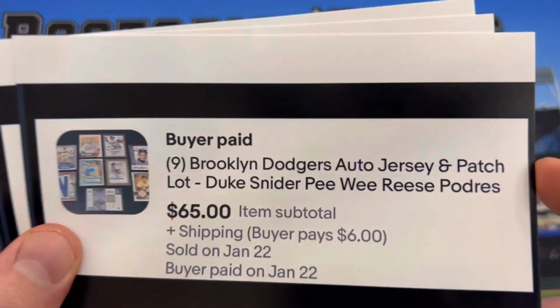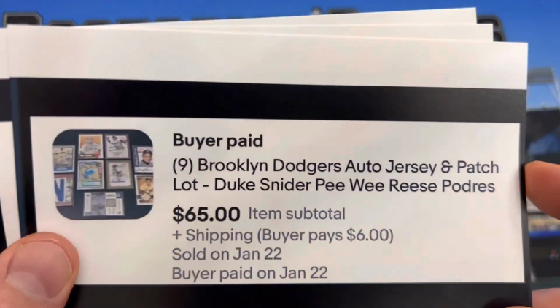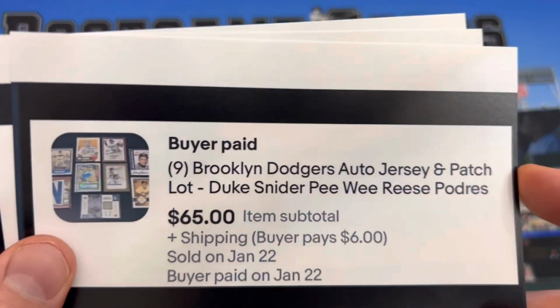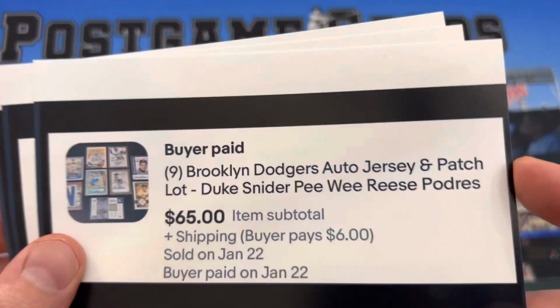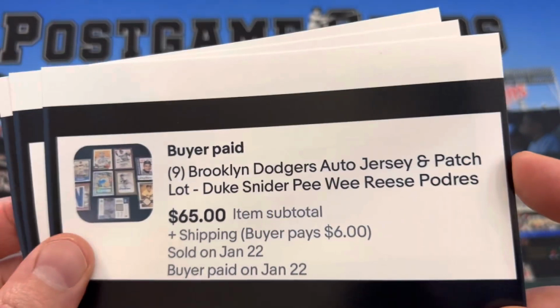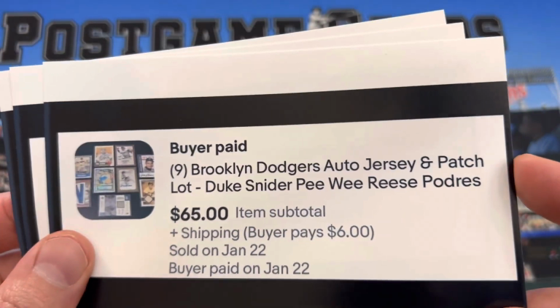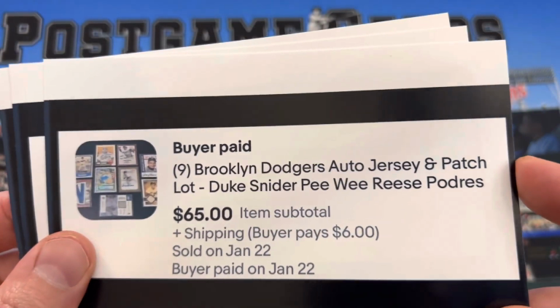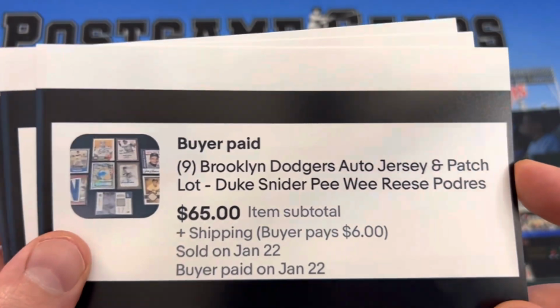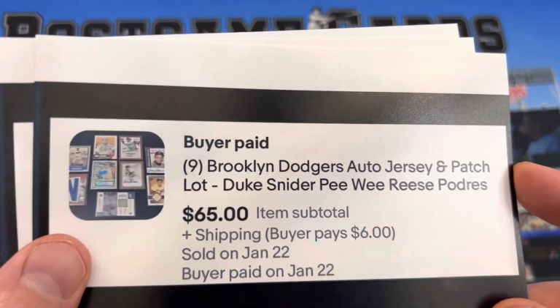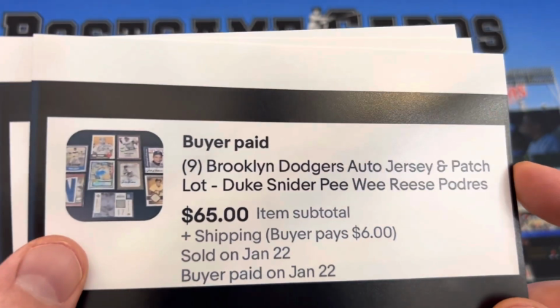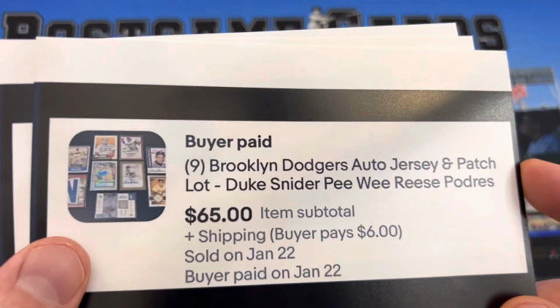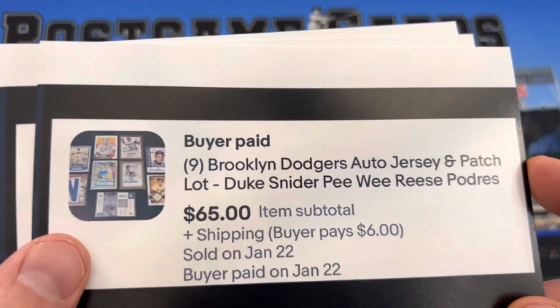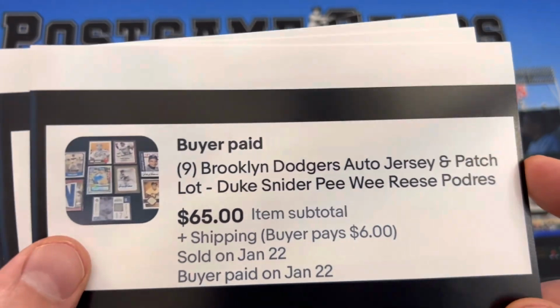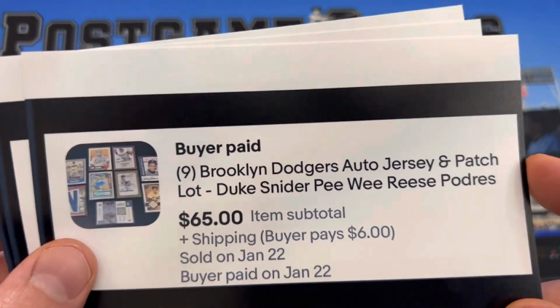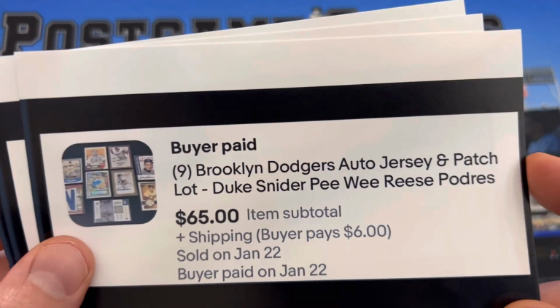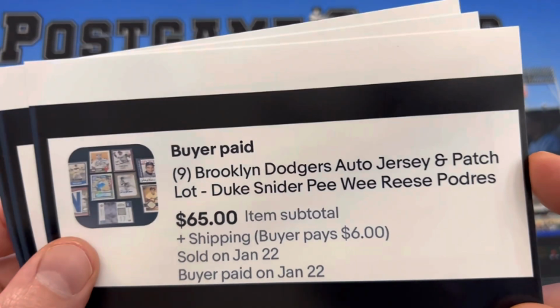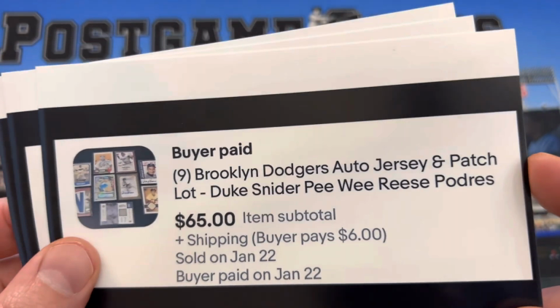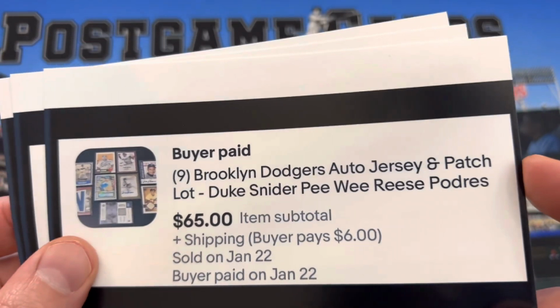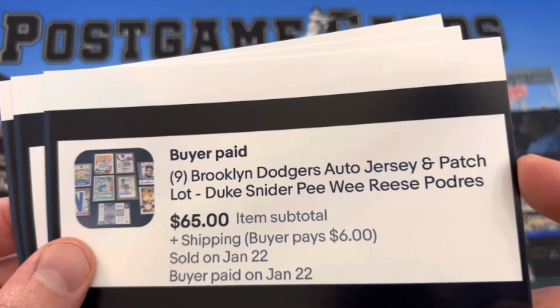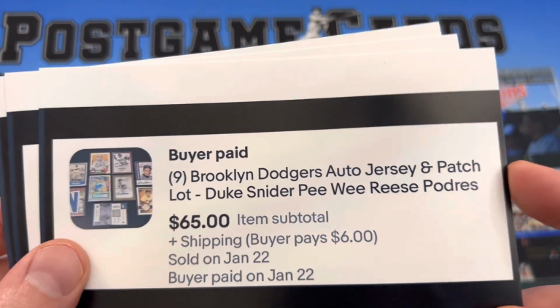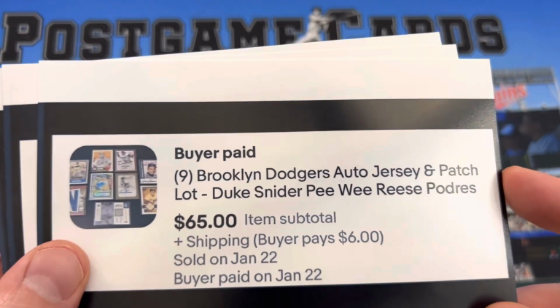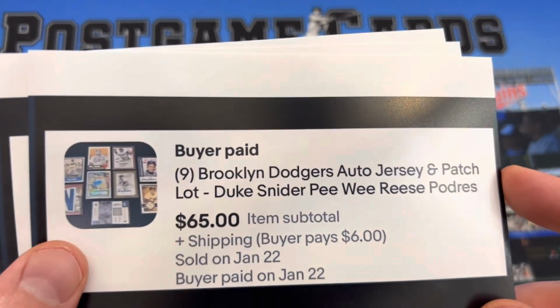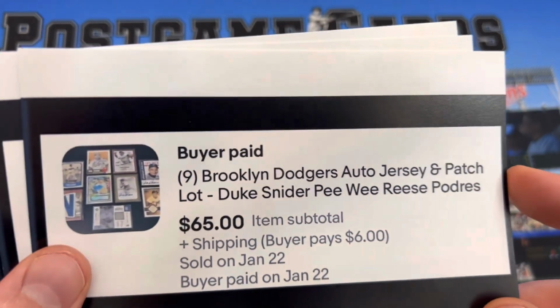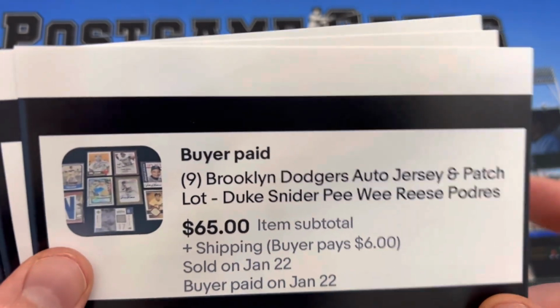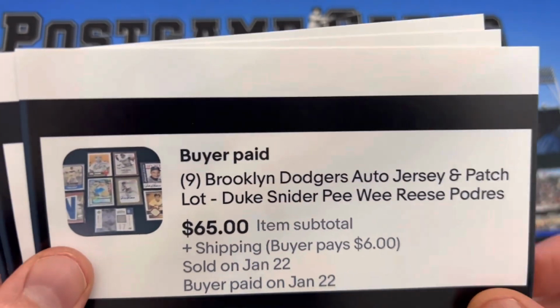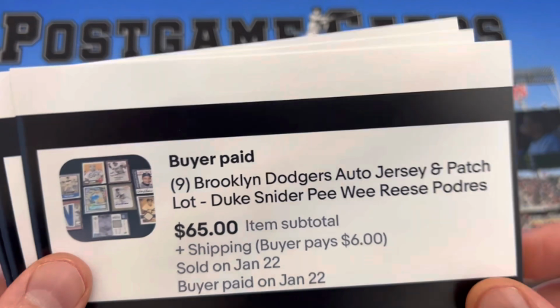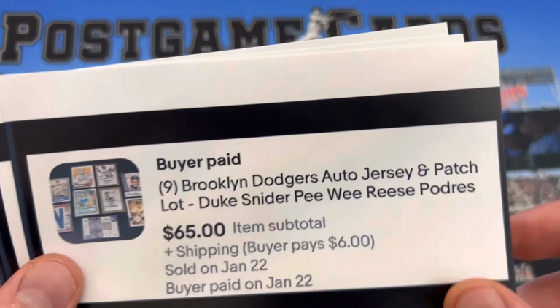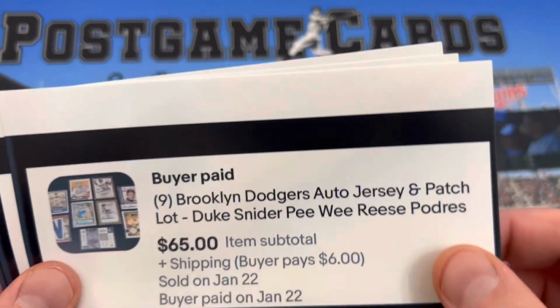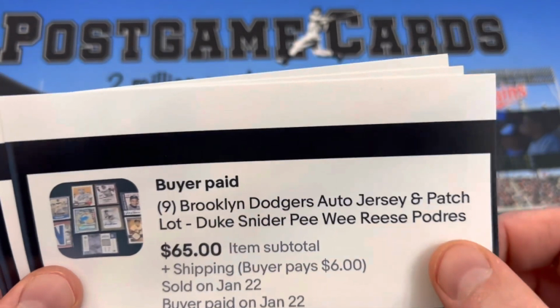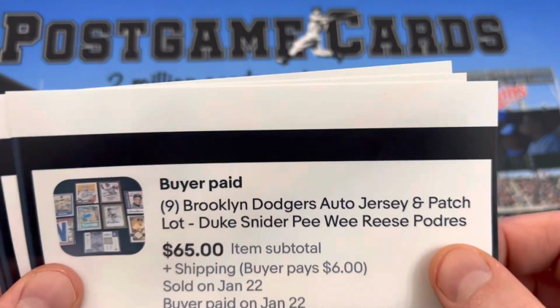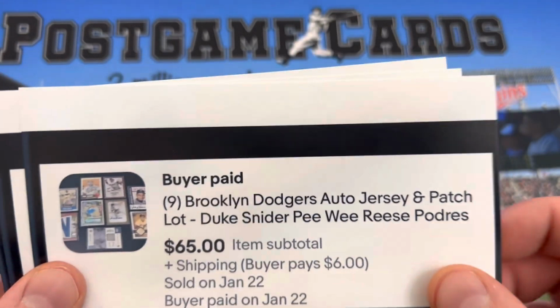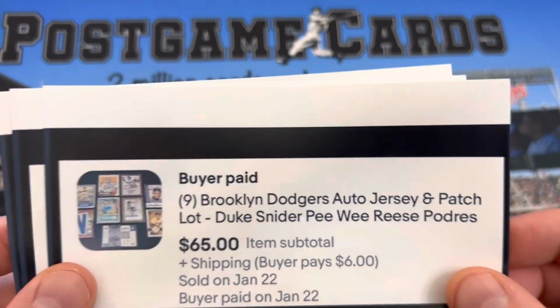Brooklyn Dodgers auto jersey lot — Duke Snider, Pee Wee Reese, Johnny Podres.